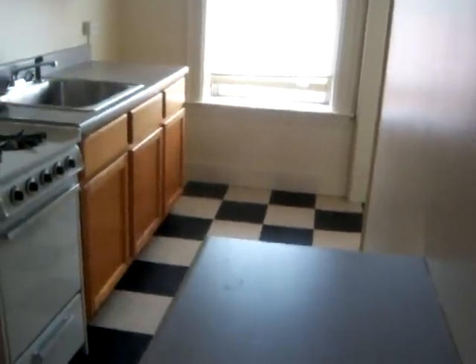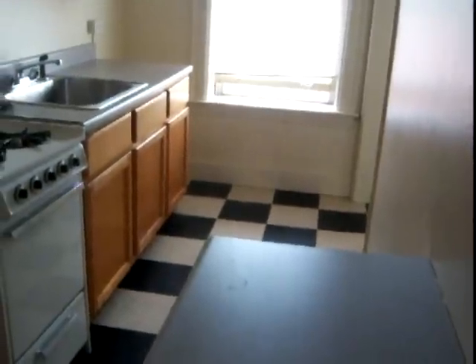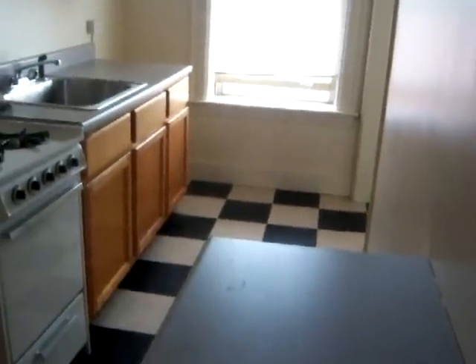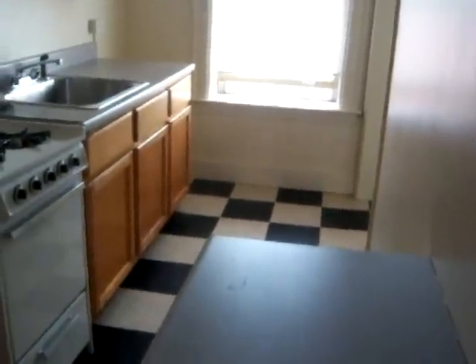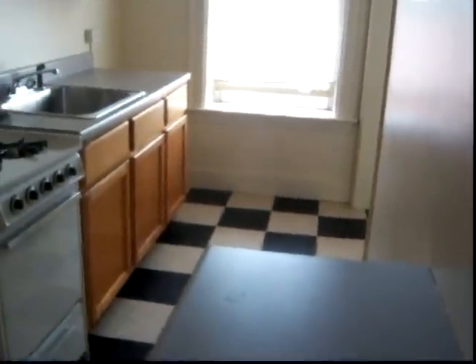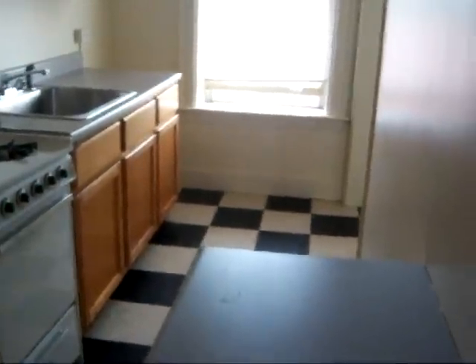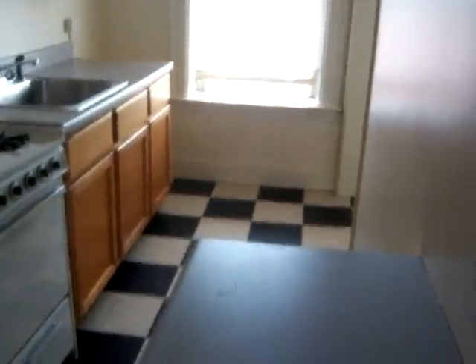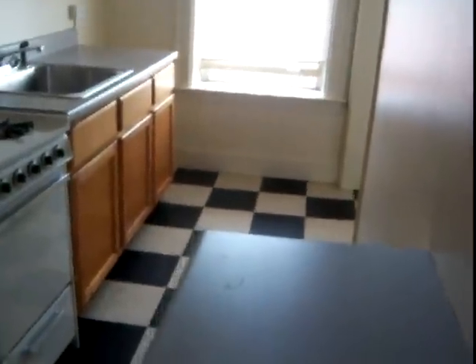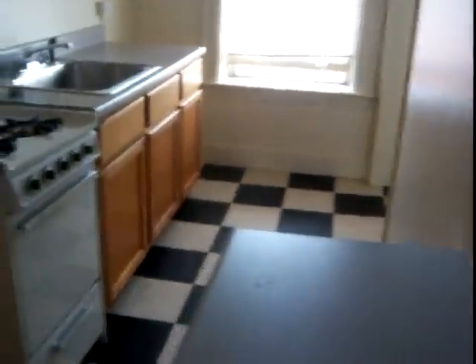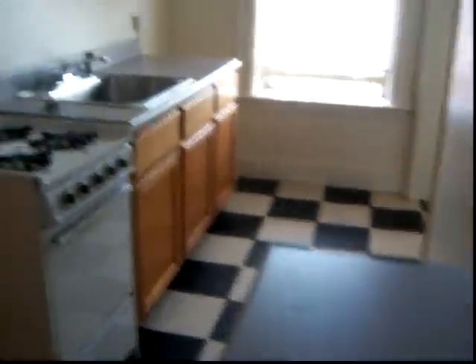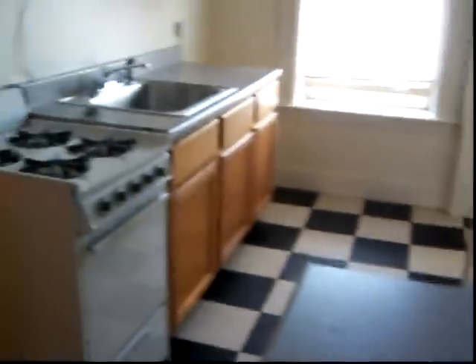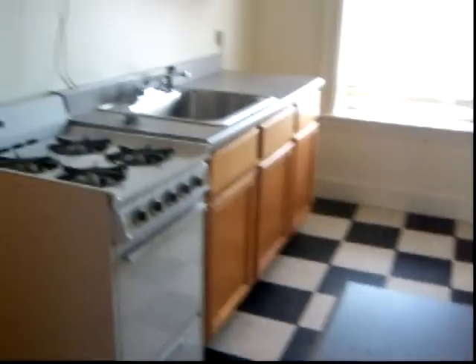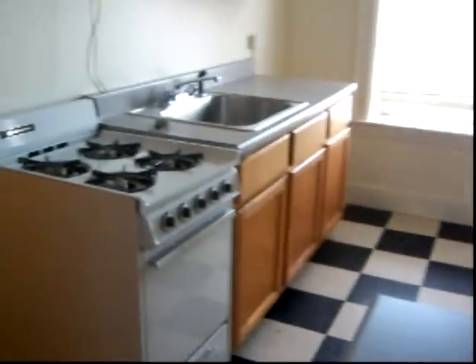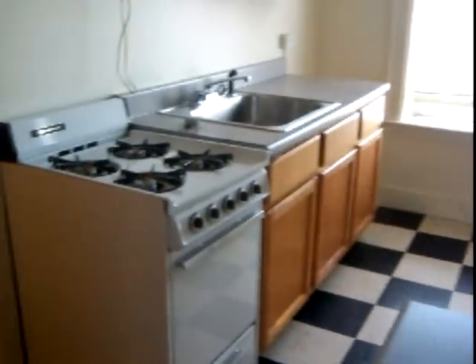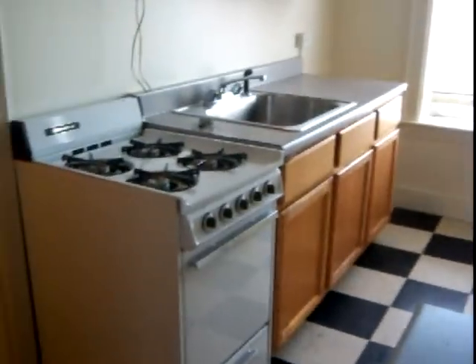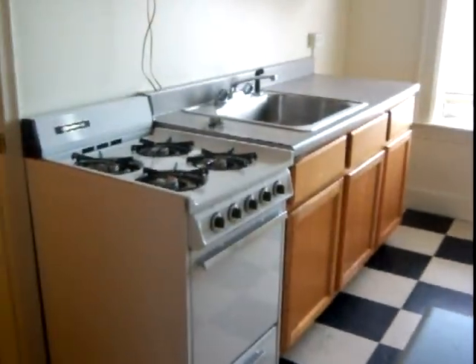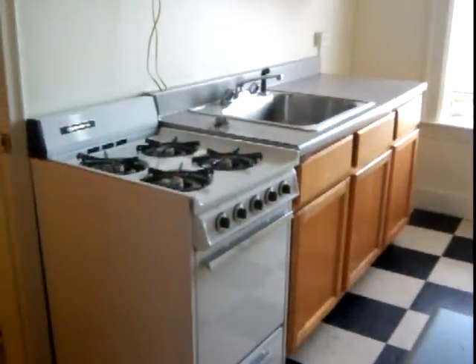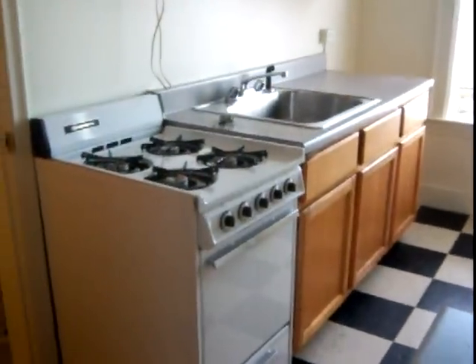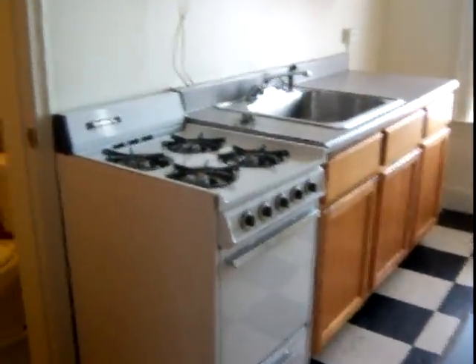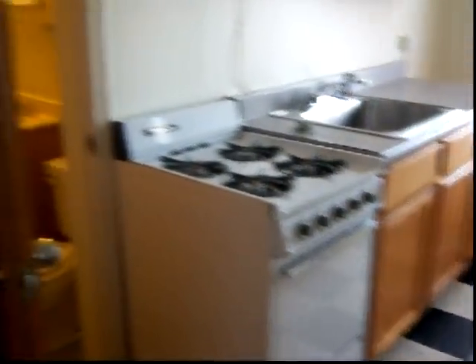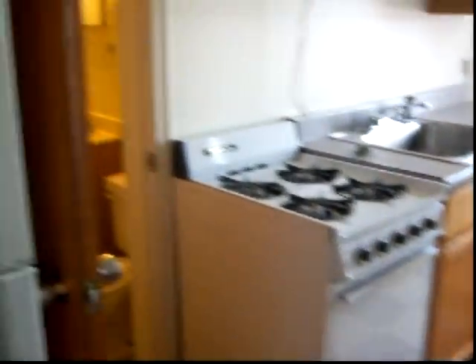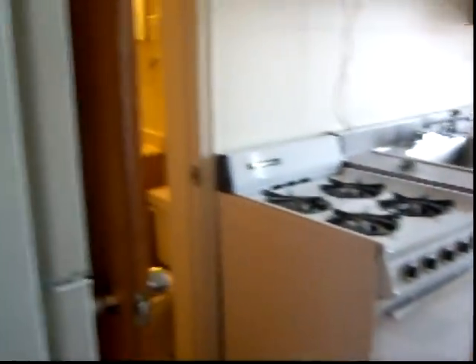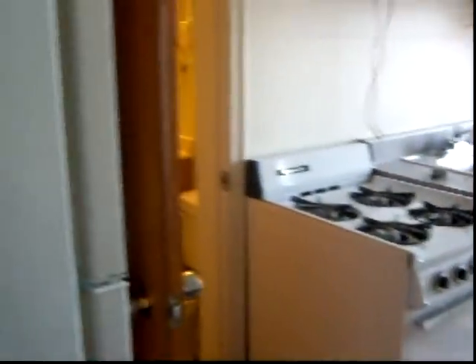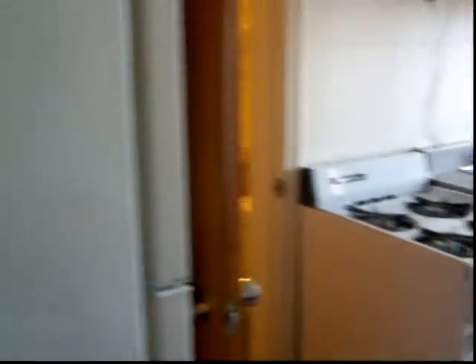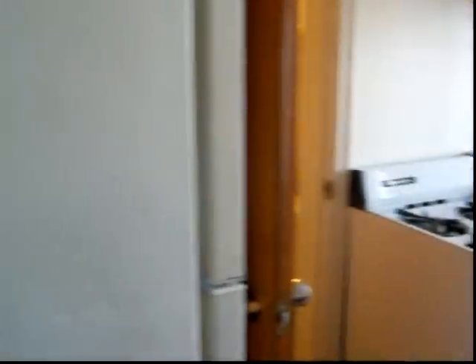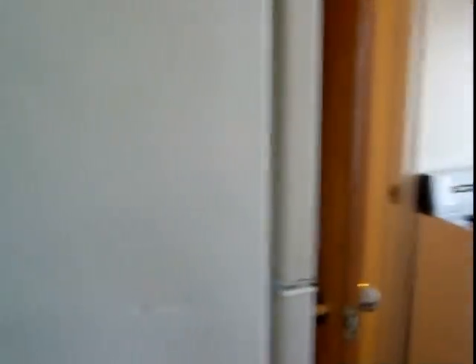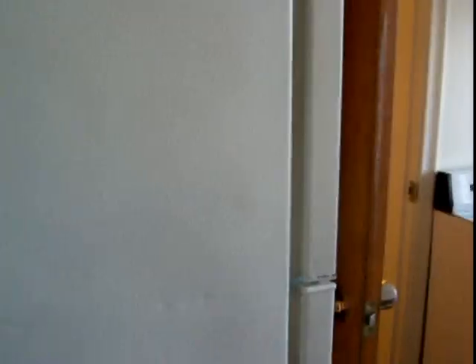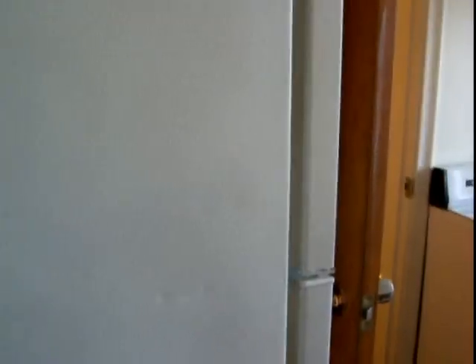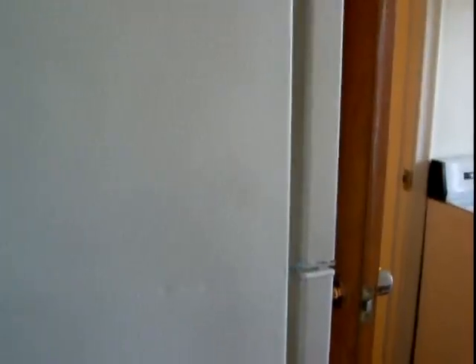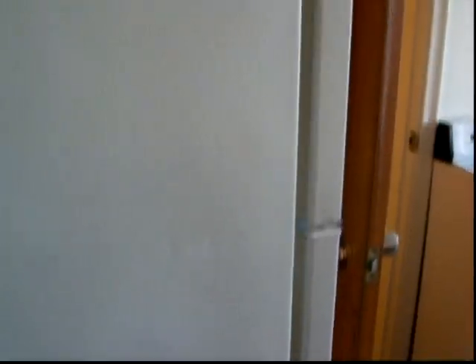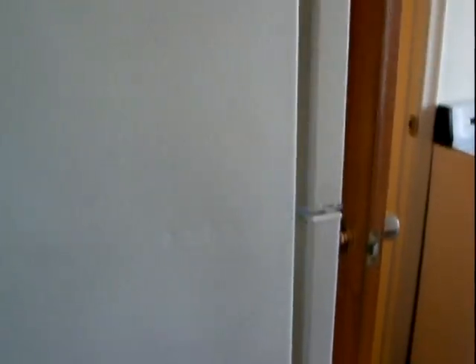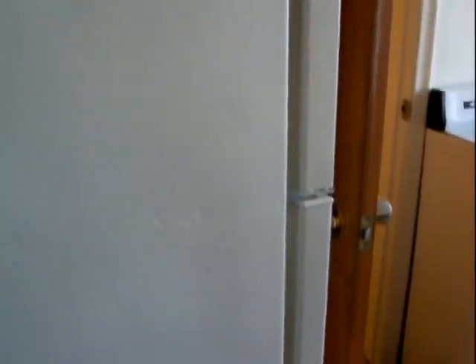It has cool retro floors in the kitchen, an efficiency stove, and does have a full size refrigerator.